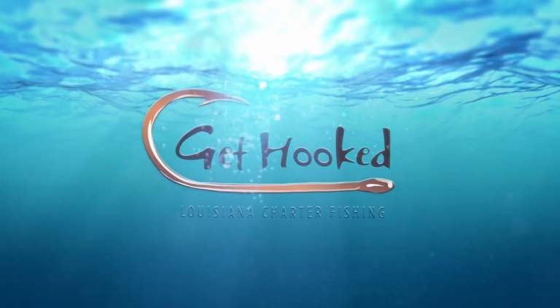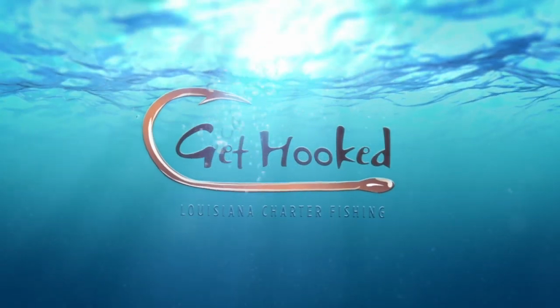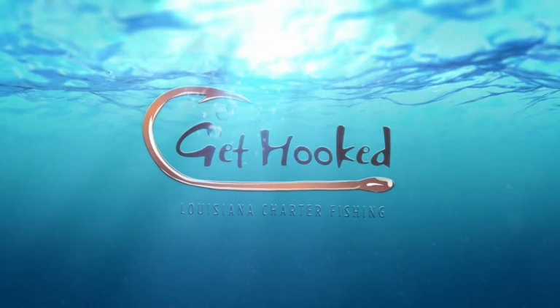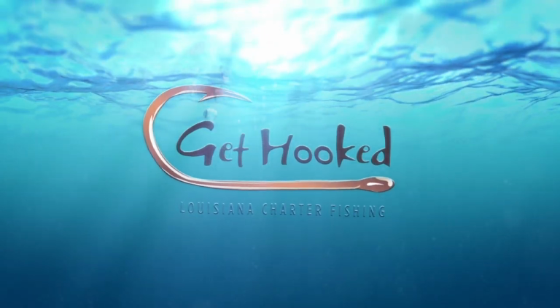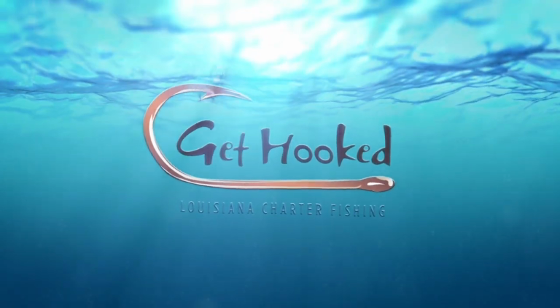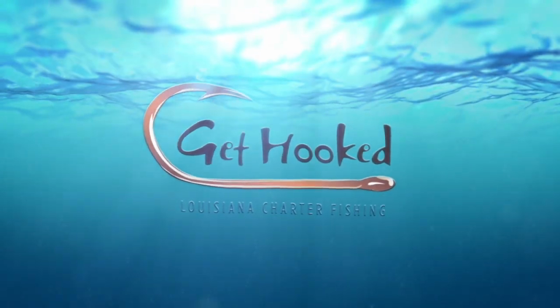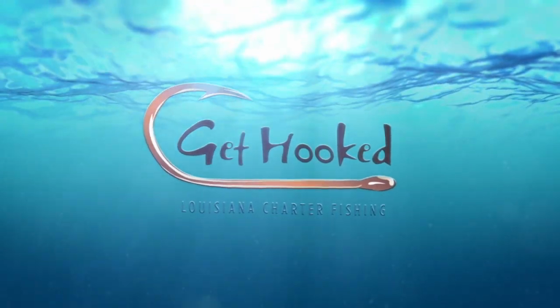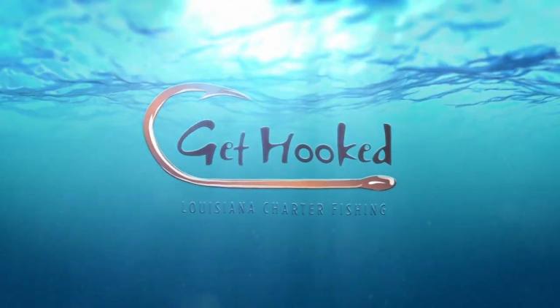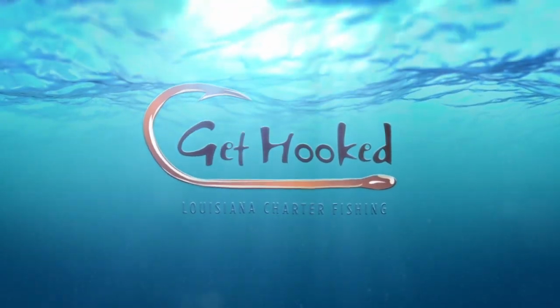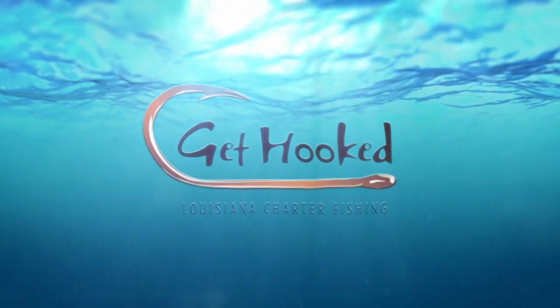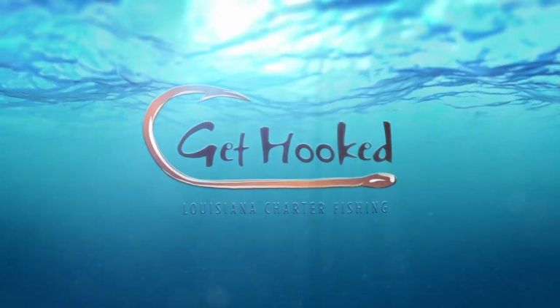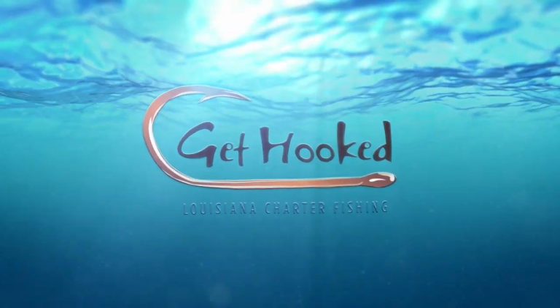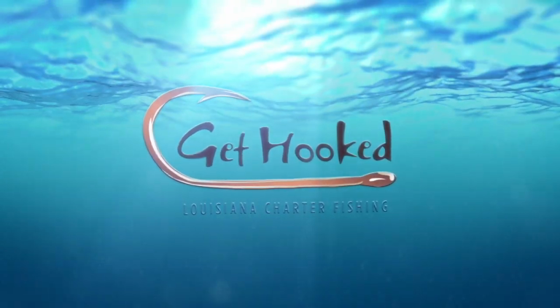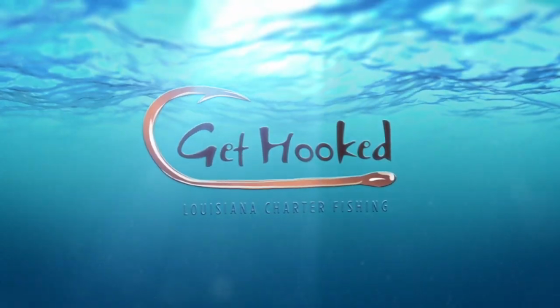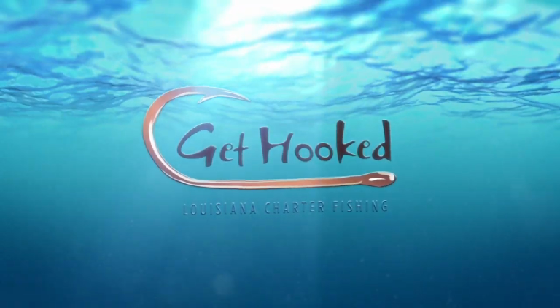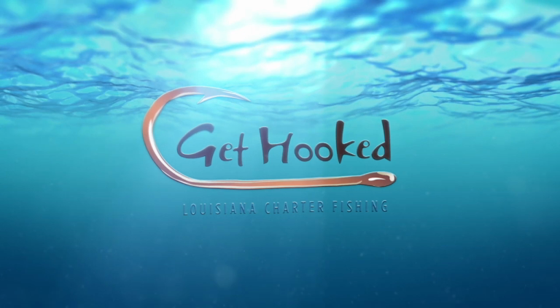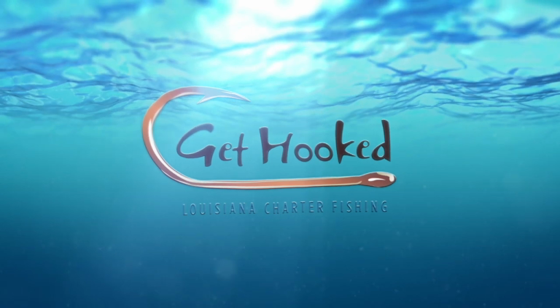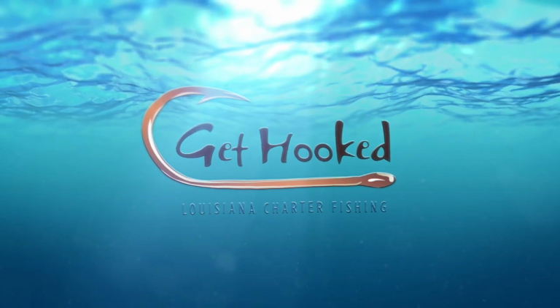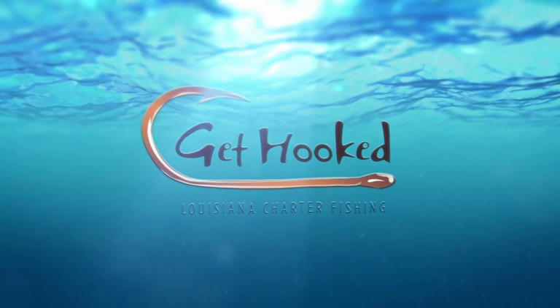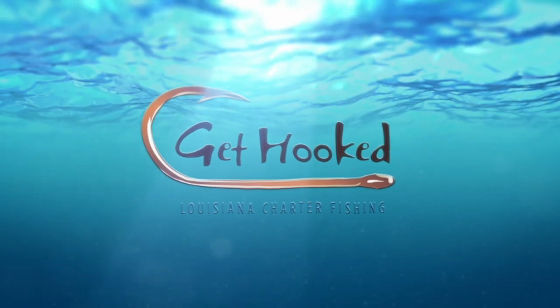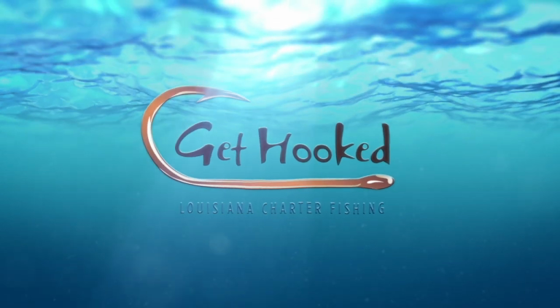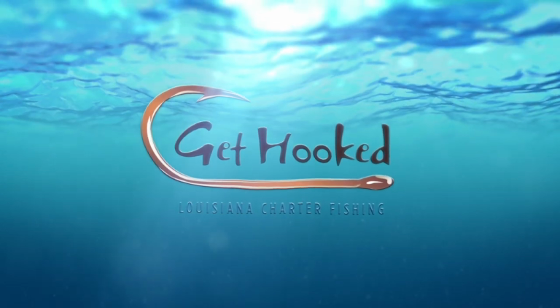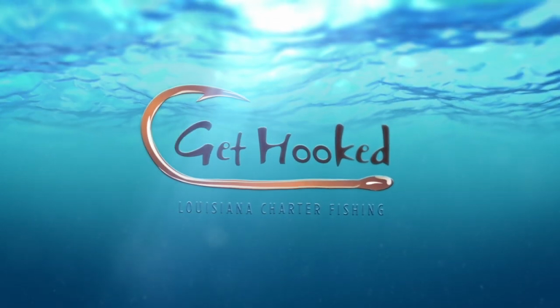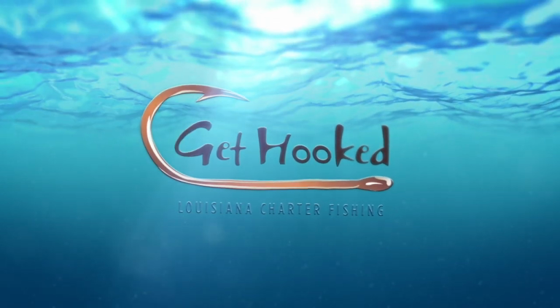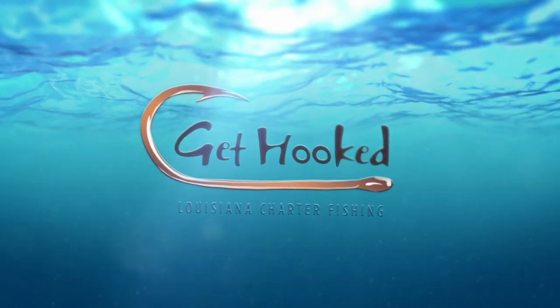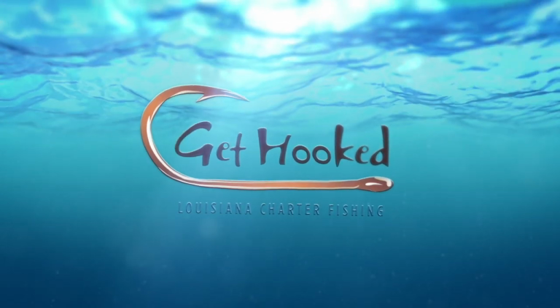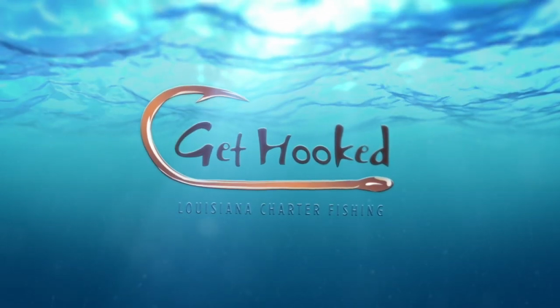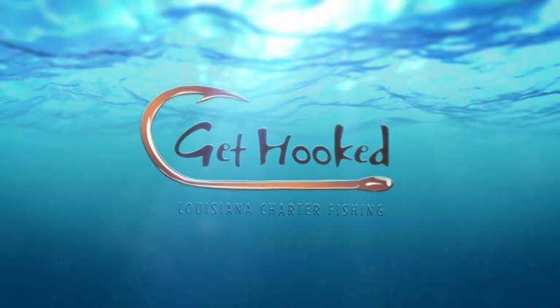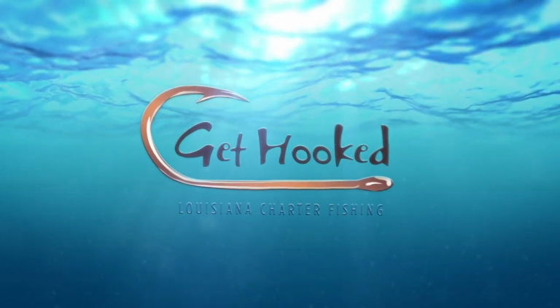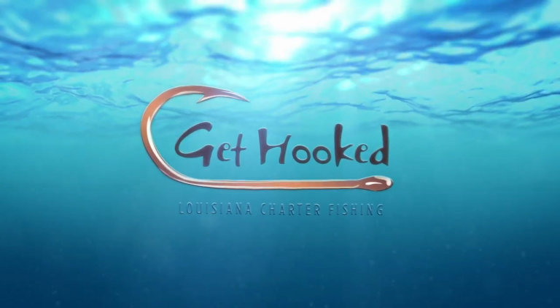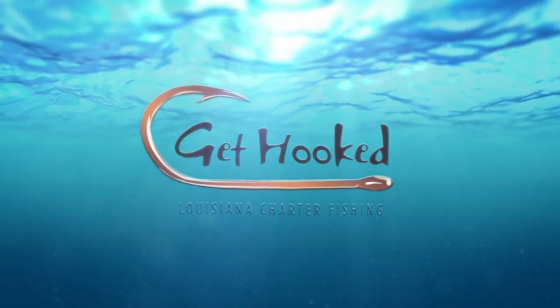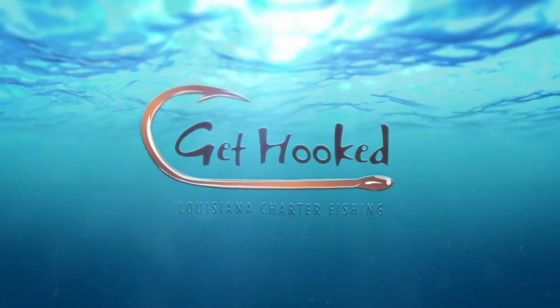Make sure to book your next fishing trip with a member of the Louisiana Charter Boat Association. Just go to lasaltwater.com.